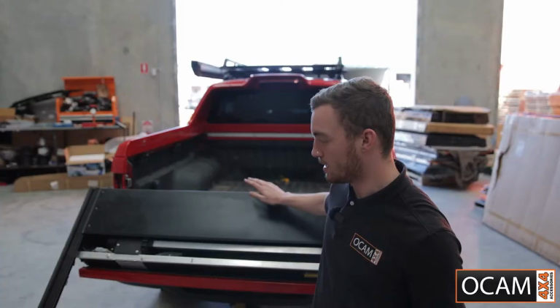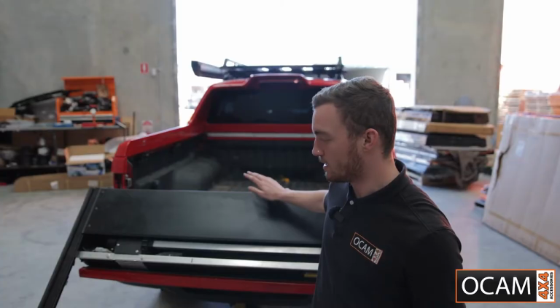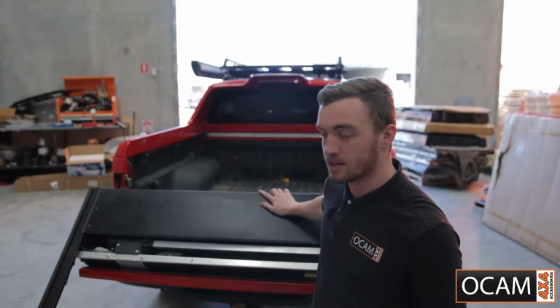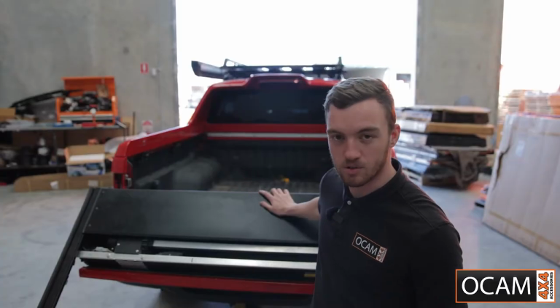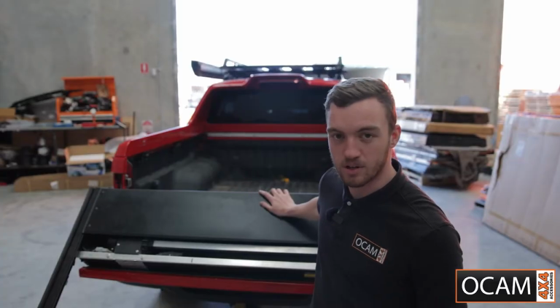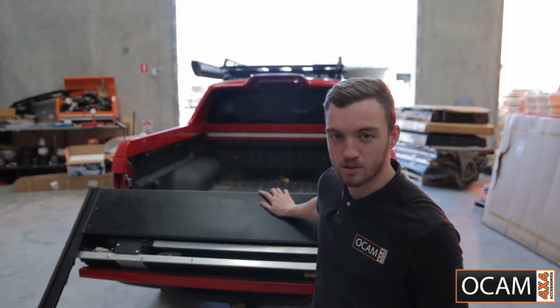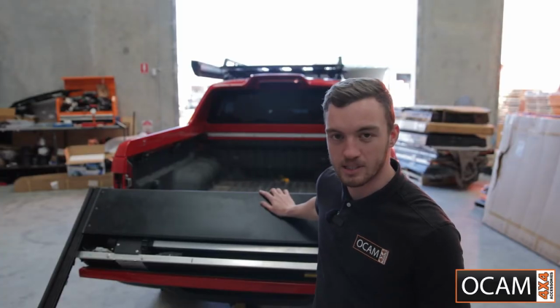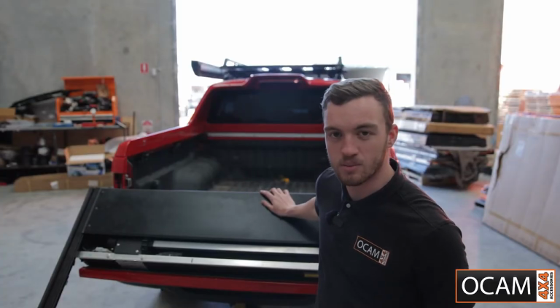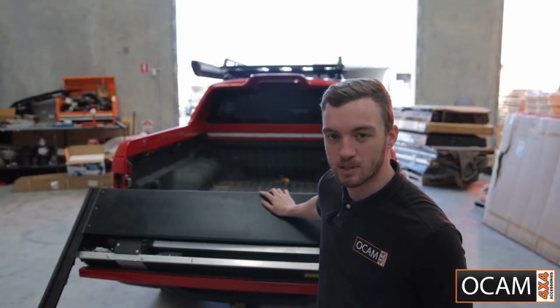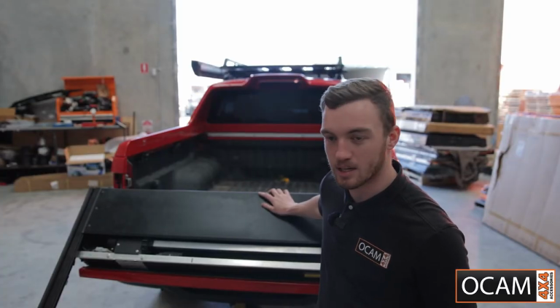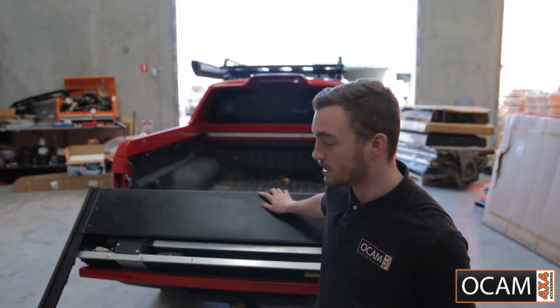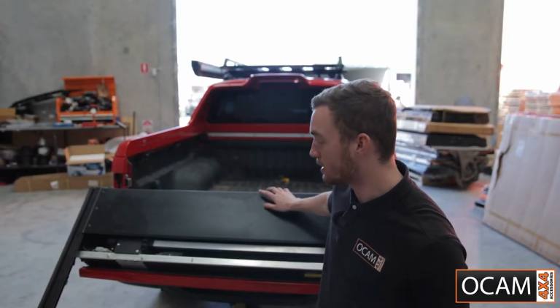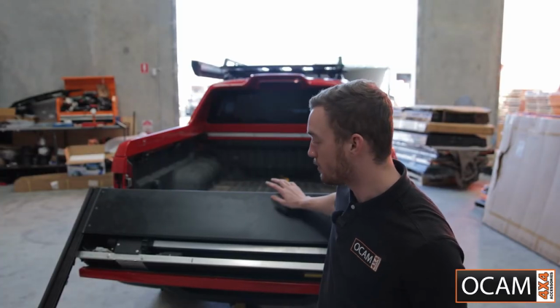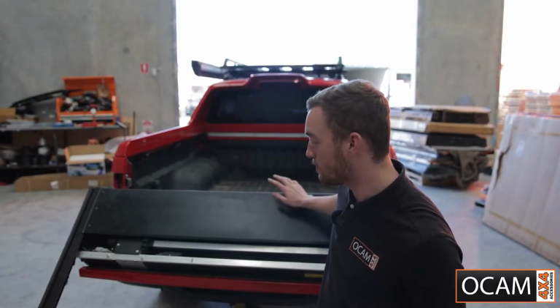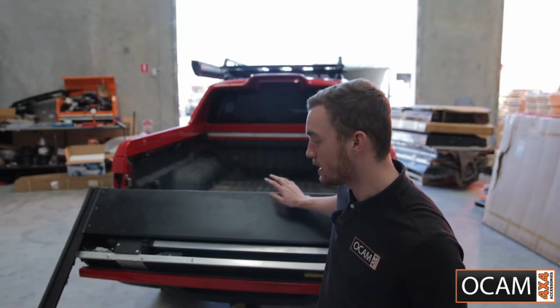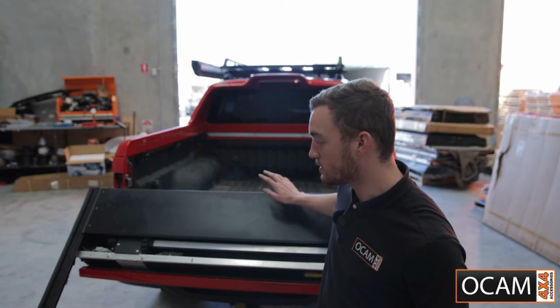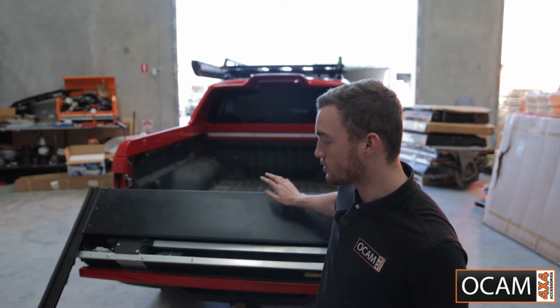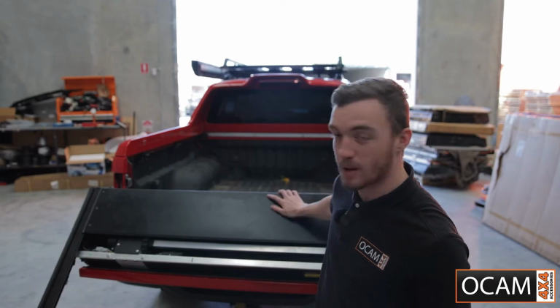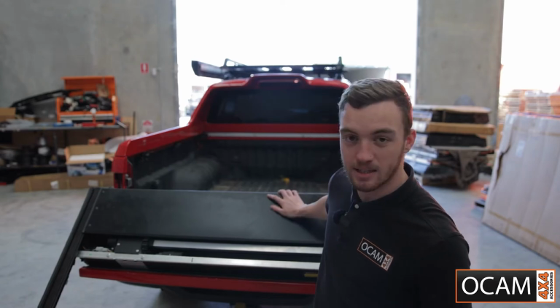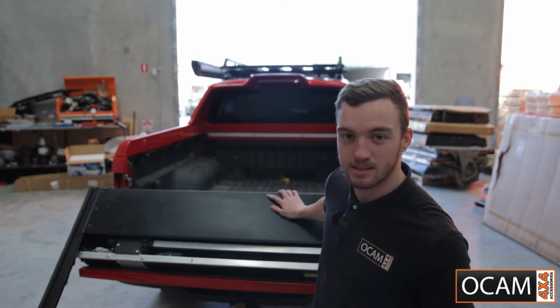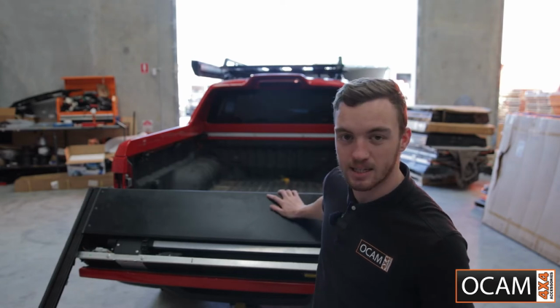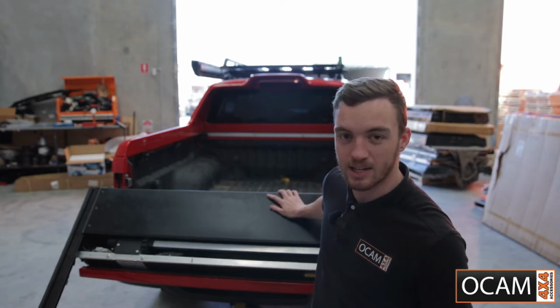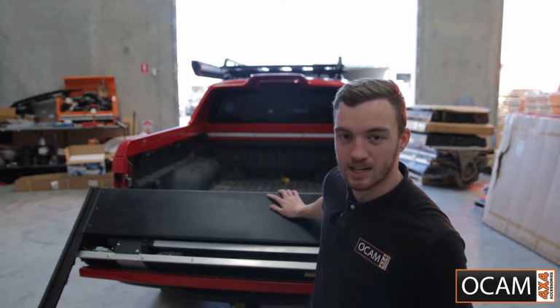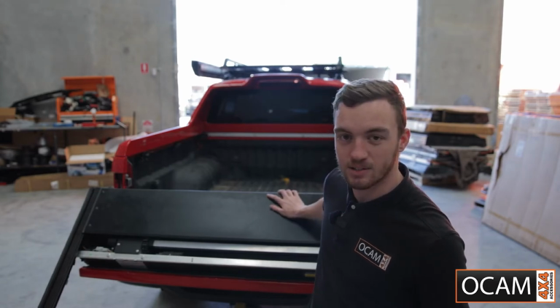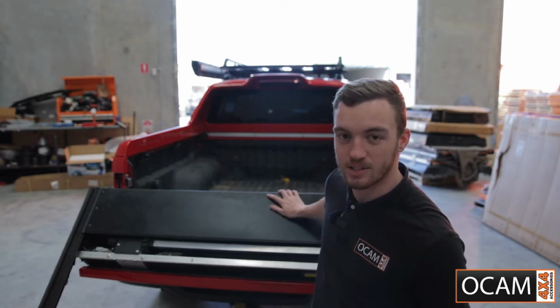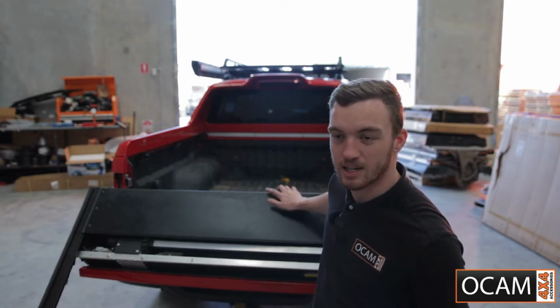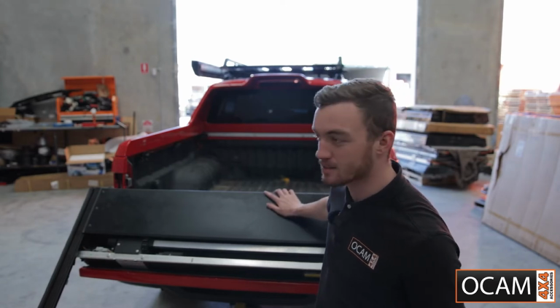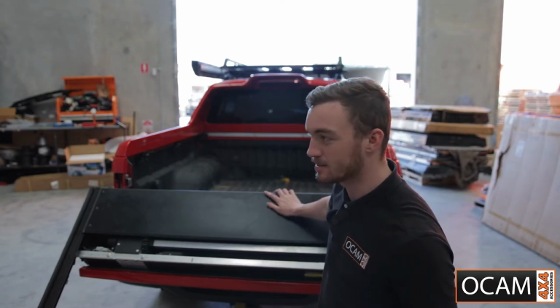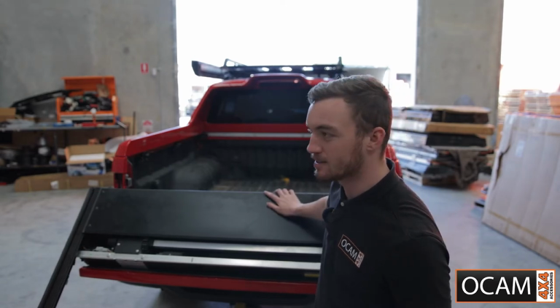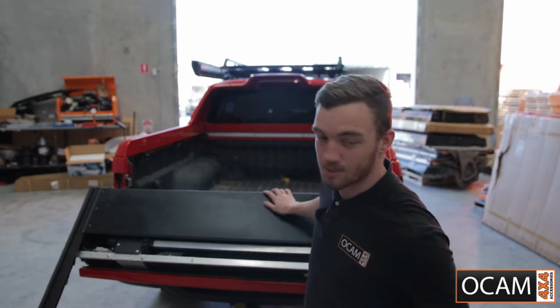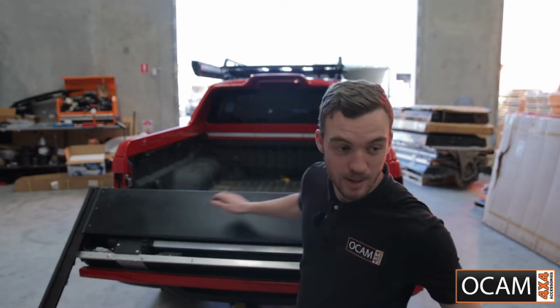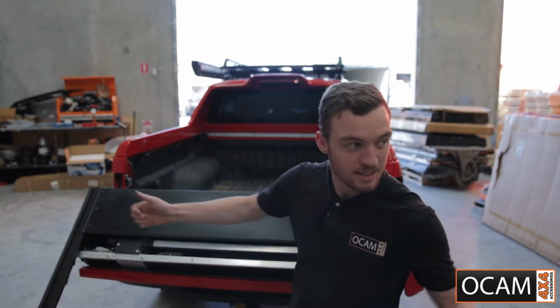Now the torno is all assembled. You're going to want to find two mates to give you a hand to lift it in.